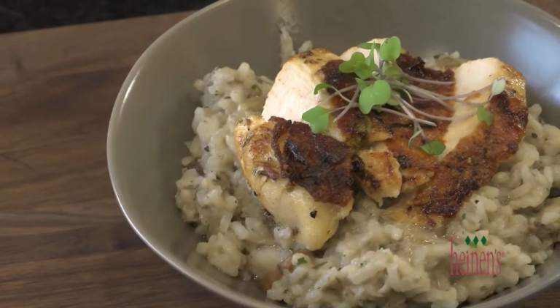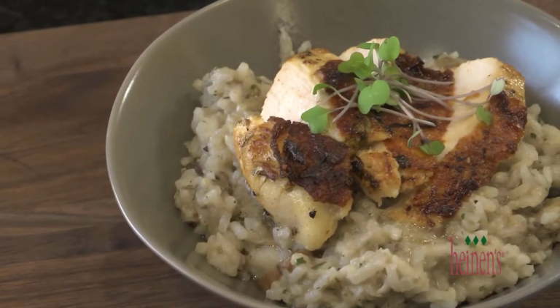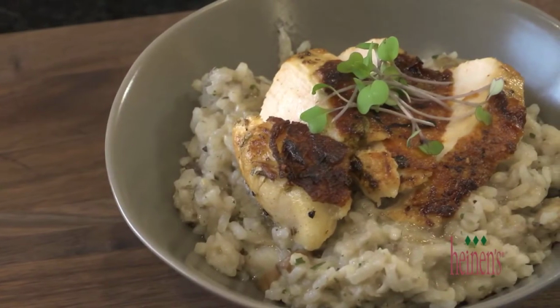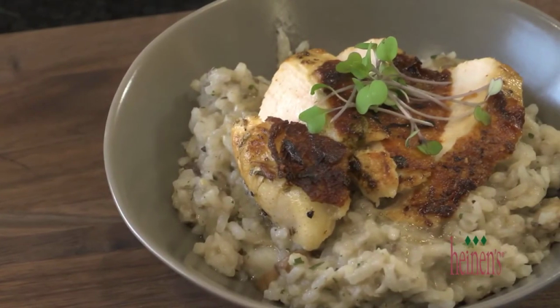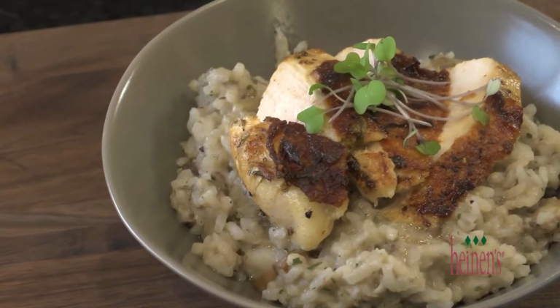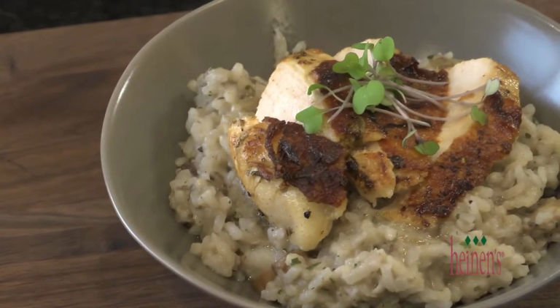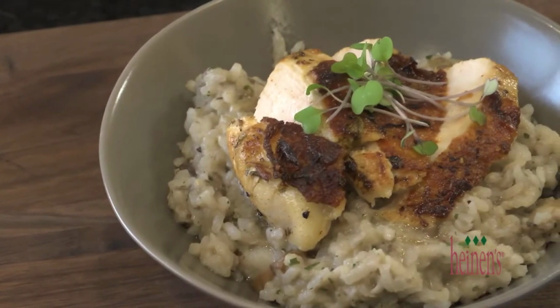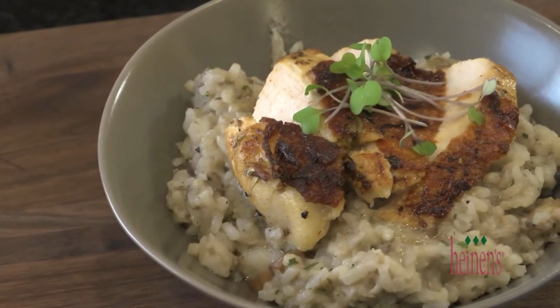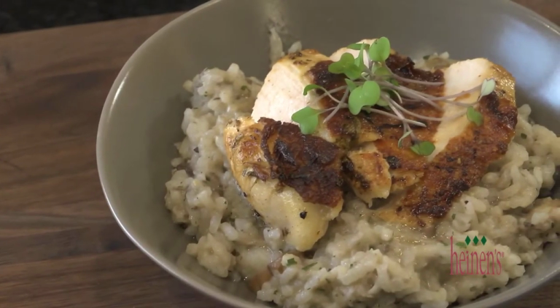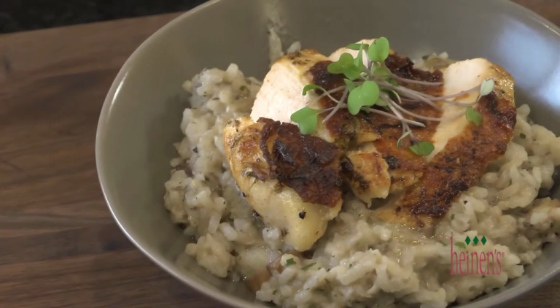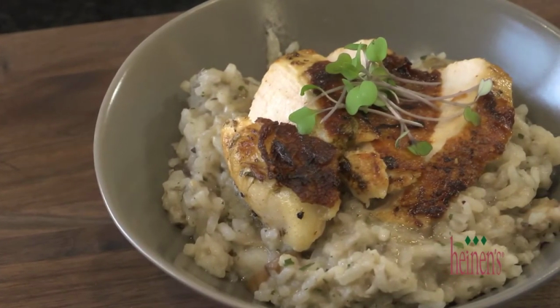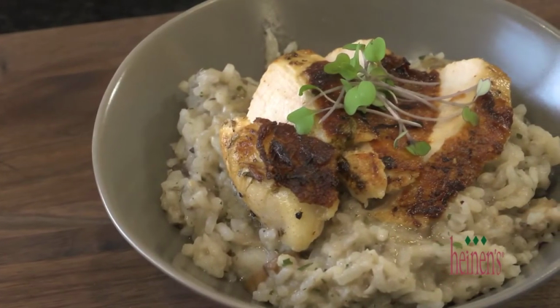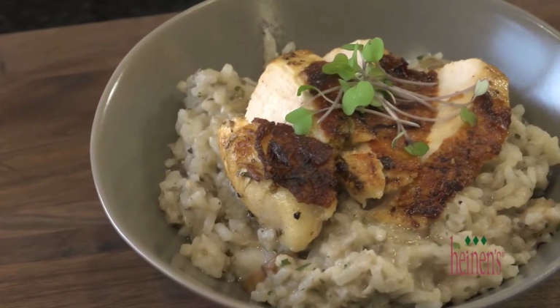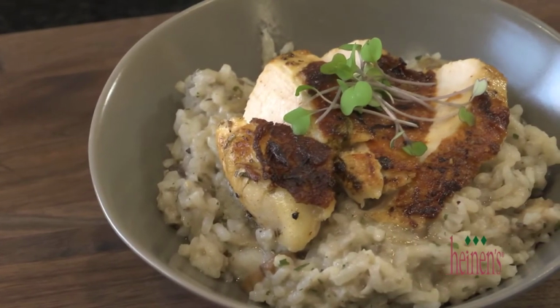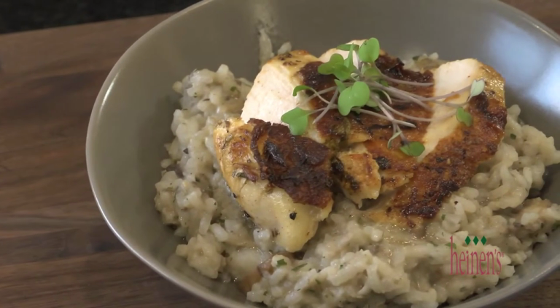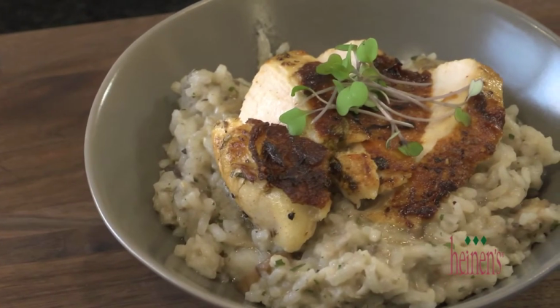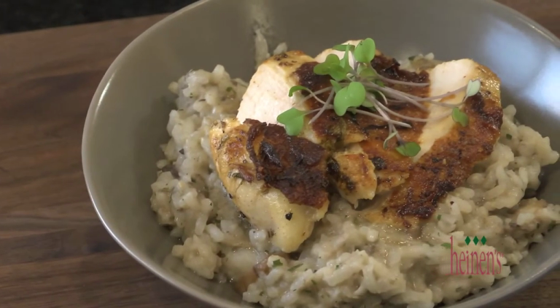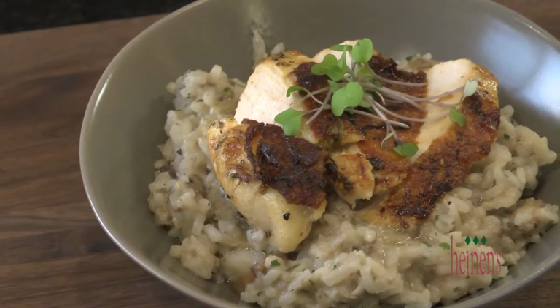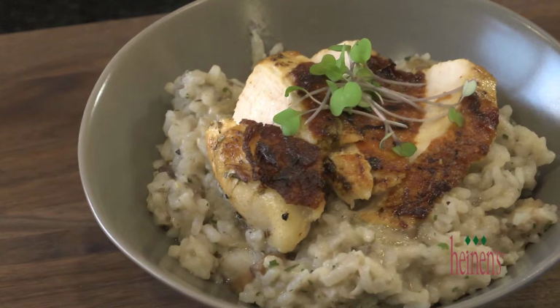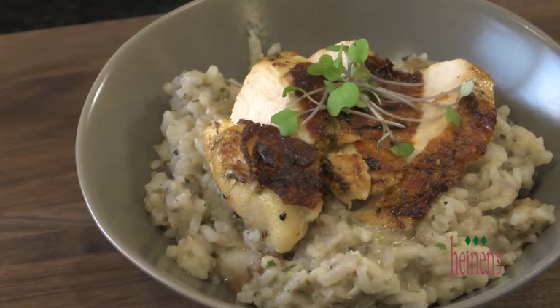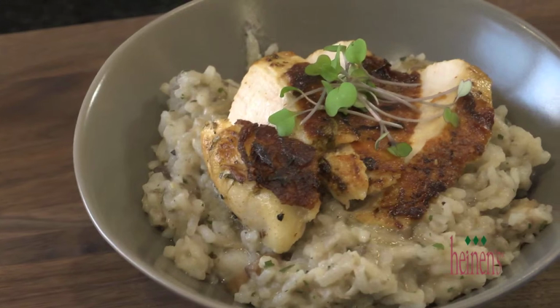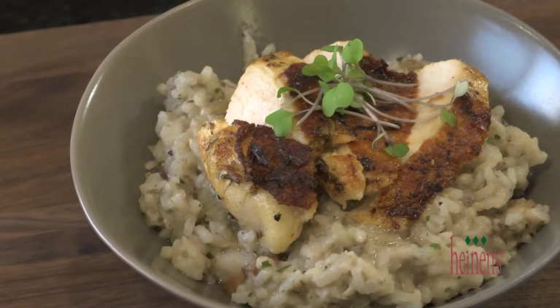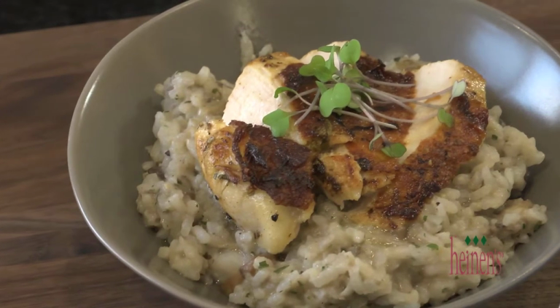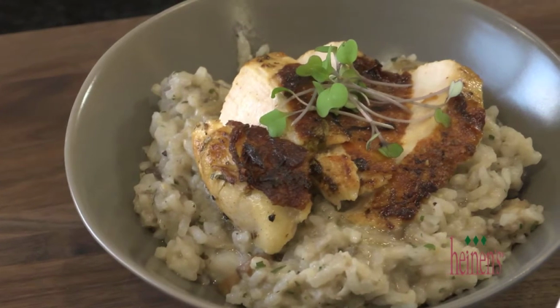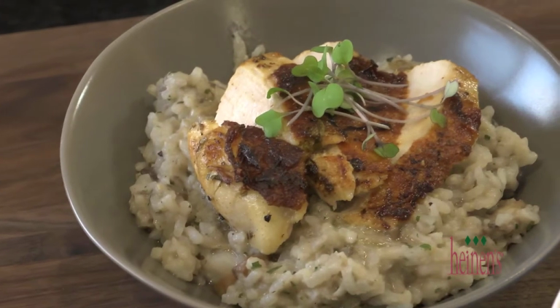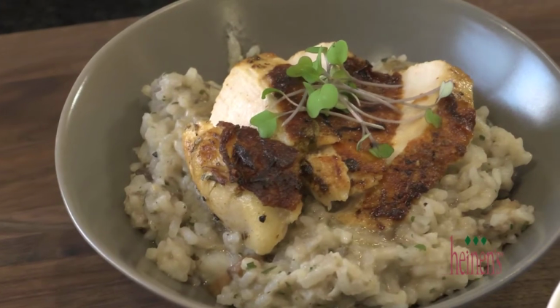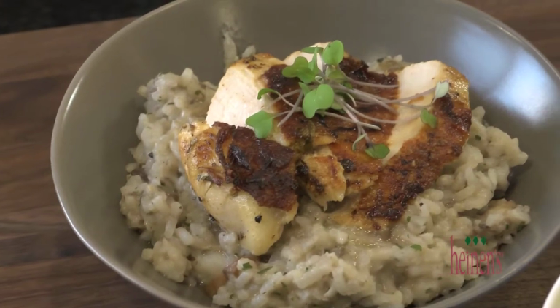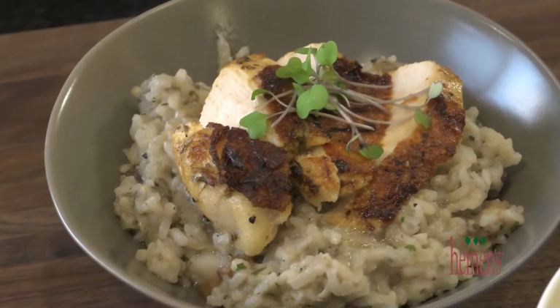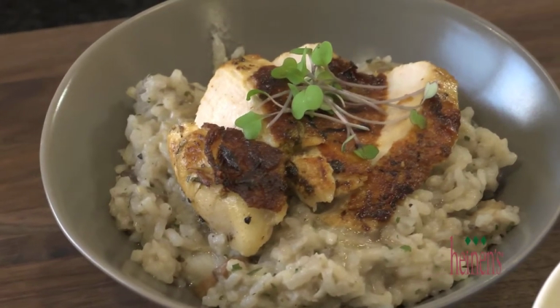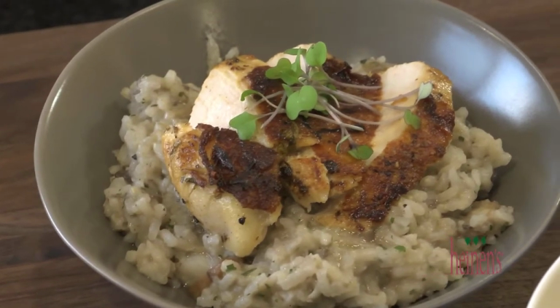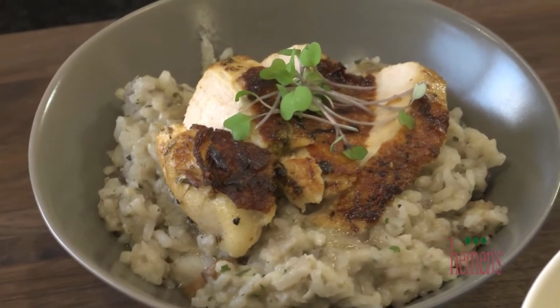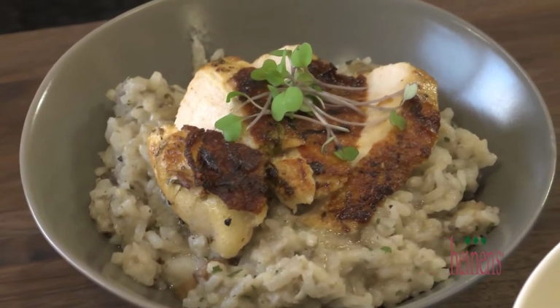All of our grains, veggies, and pastas are done. We're going to slice up the chicken, put it right on top, and have a taste.